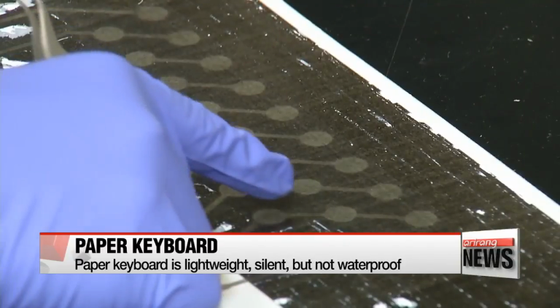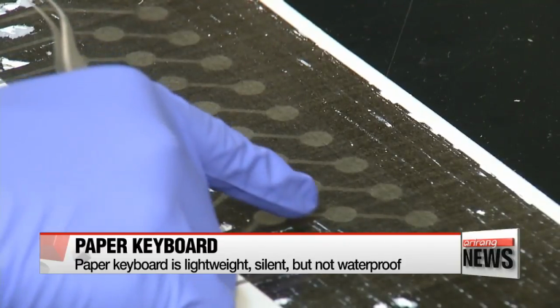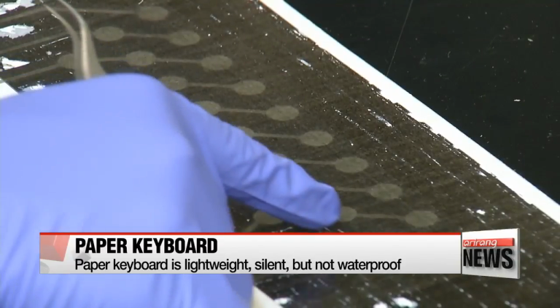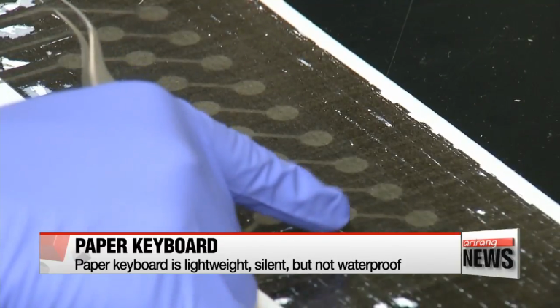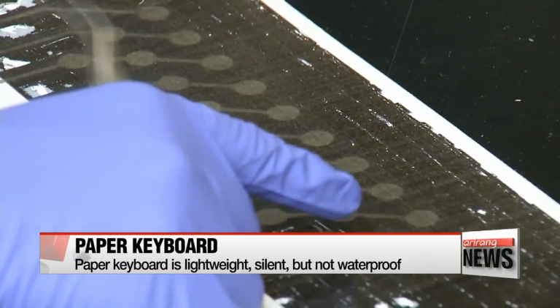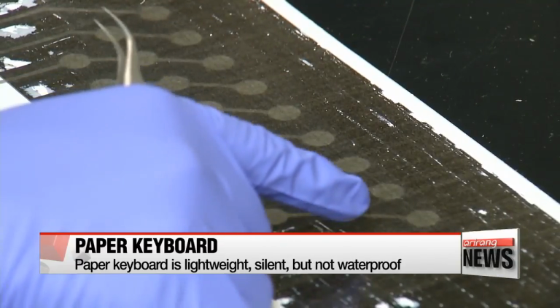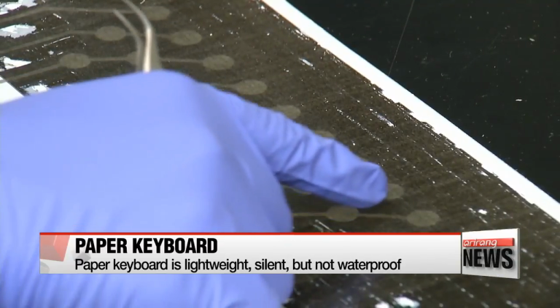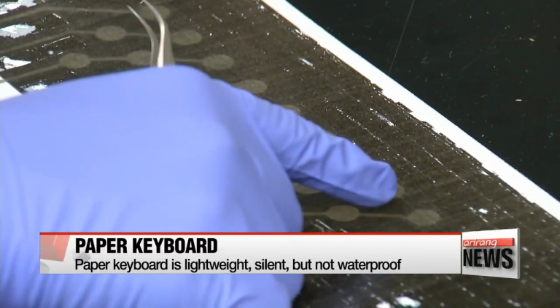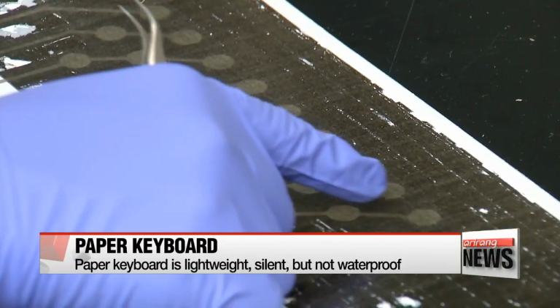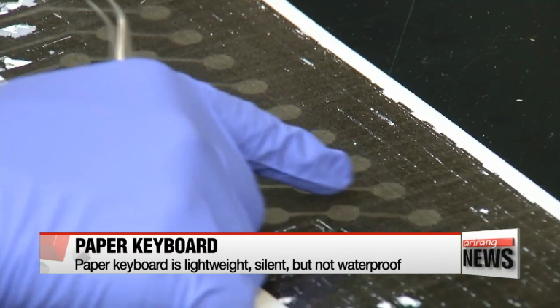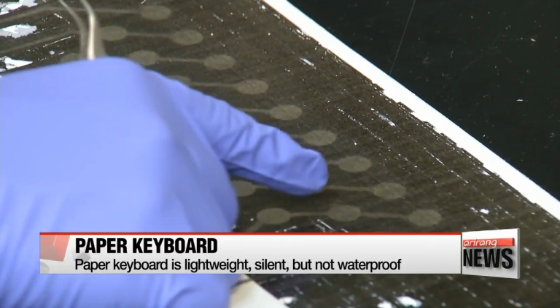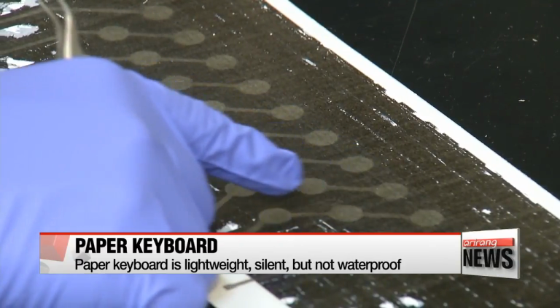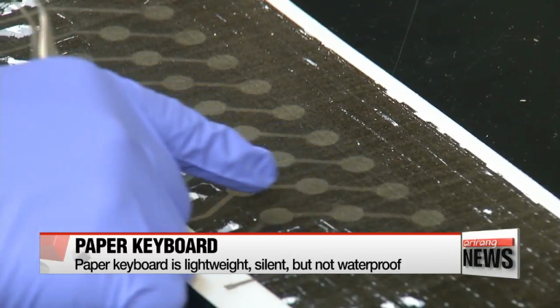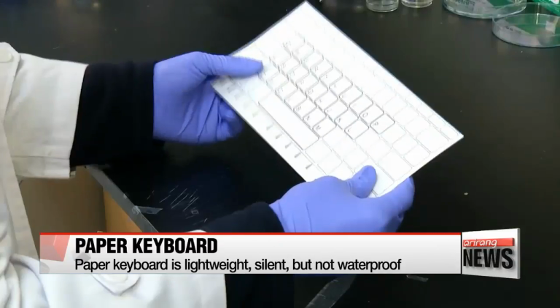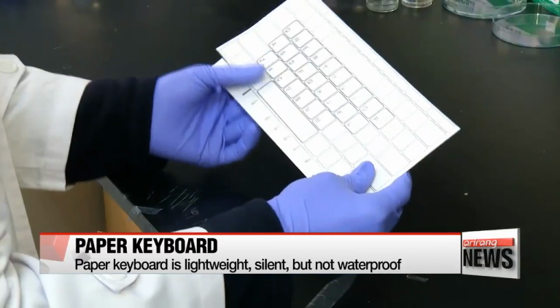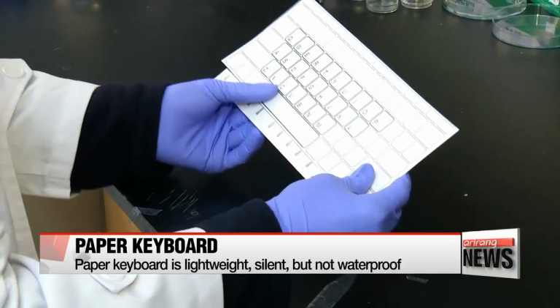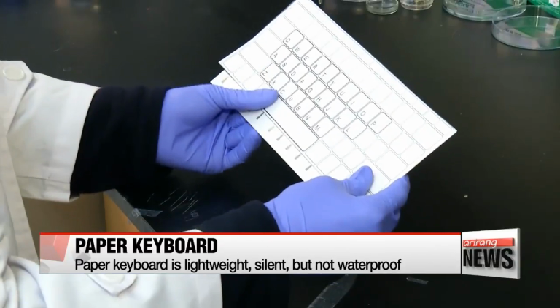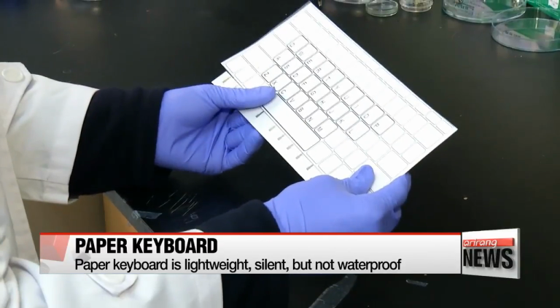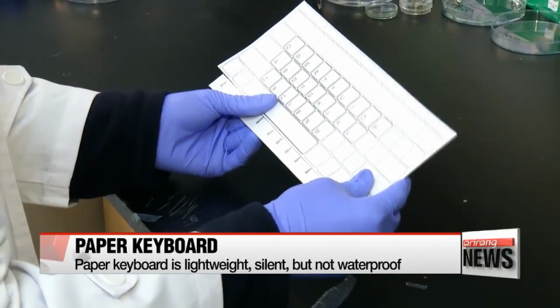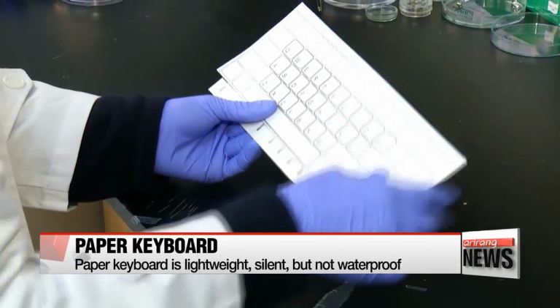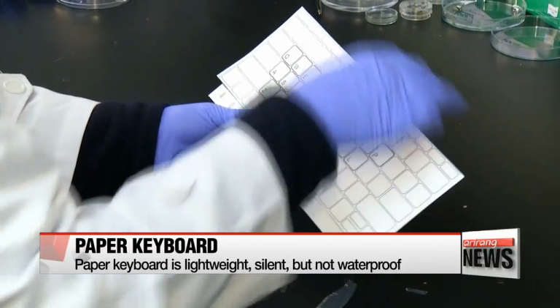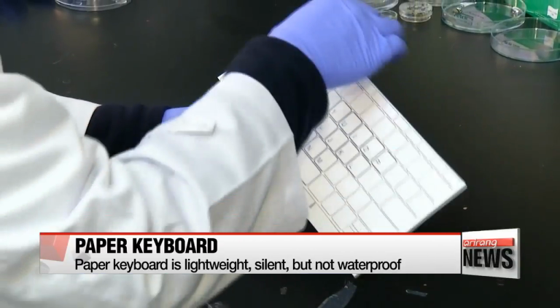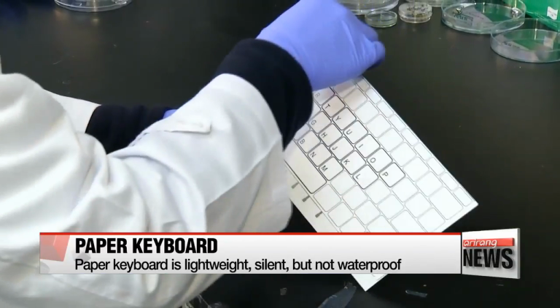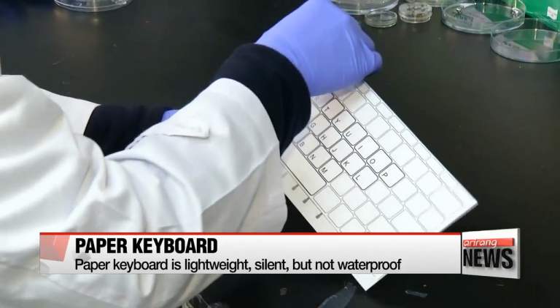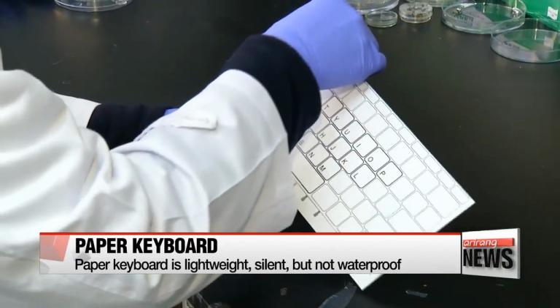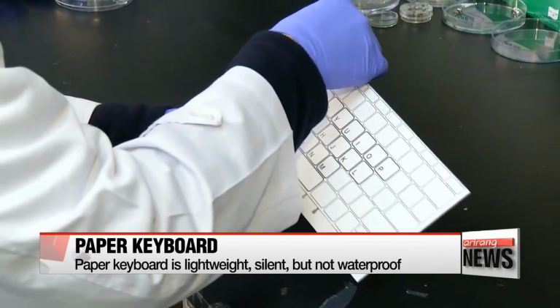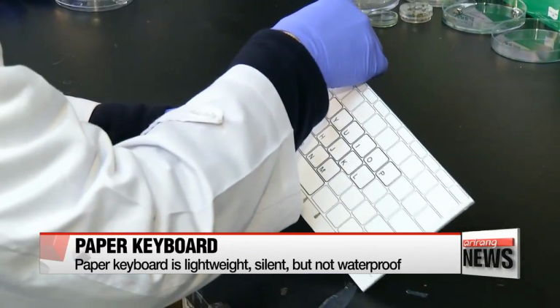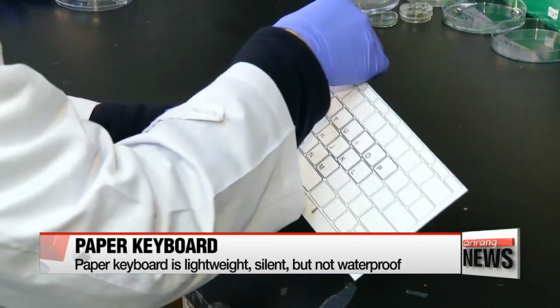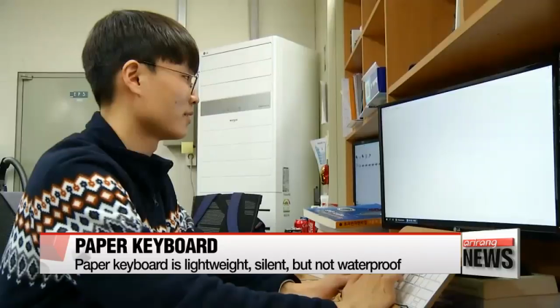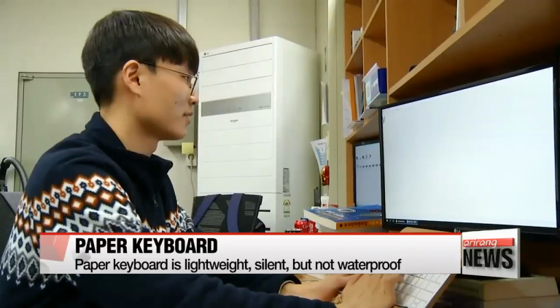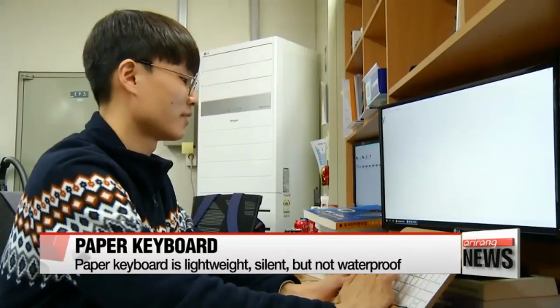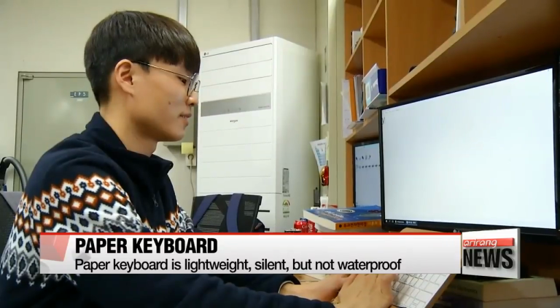Once the paper keyboard has been coated with an electrical insulator — the final process — you can type on it just like on a computer.